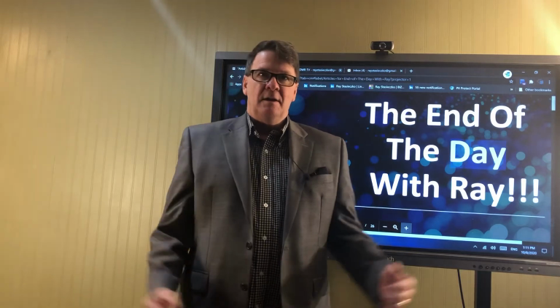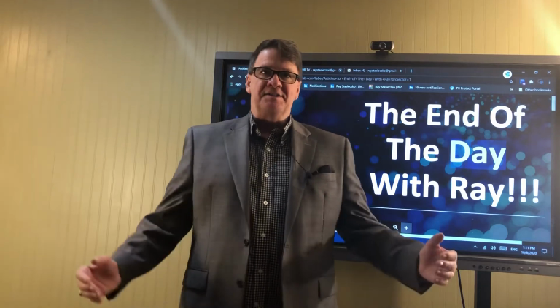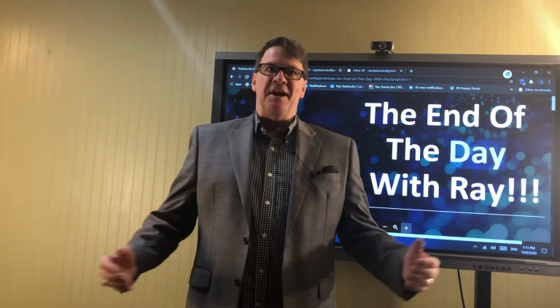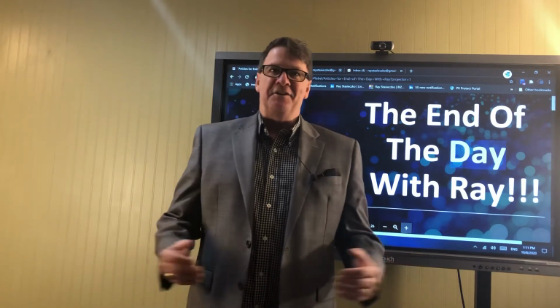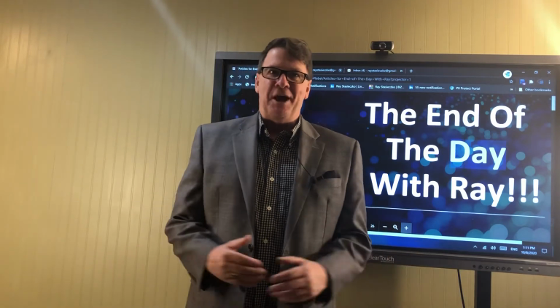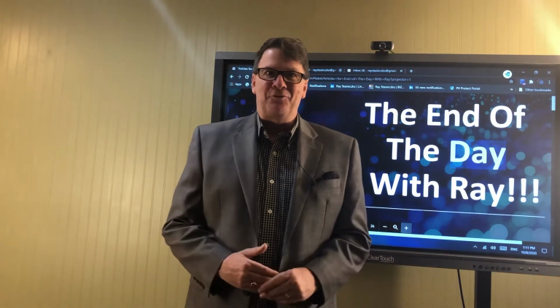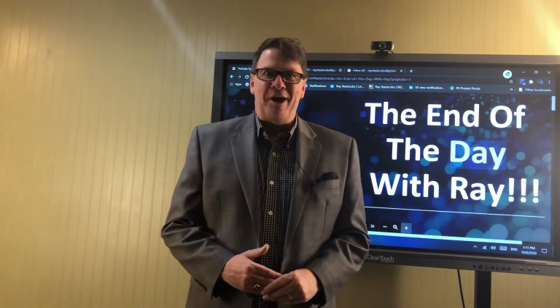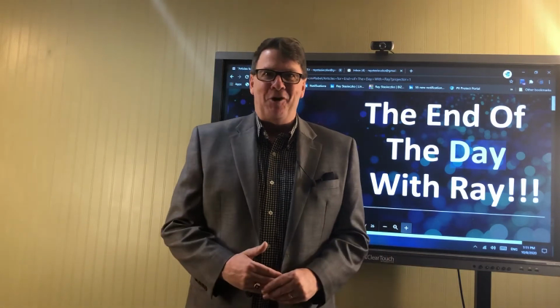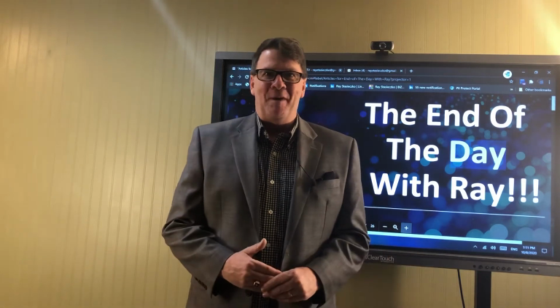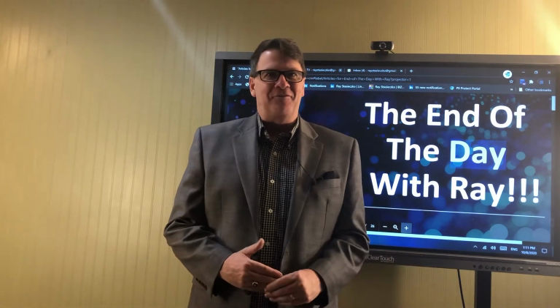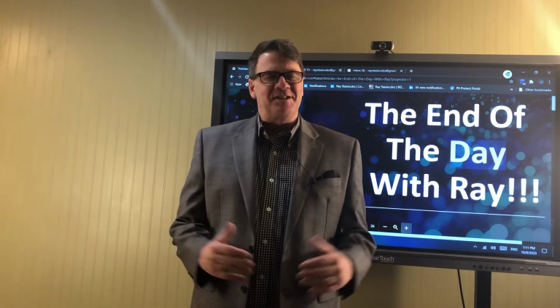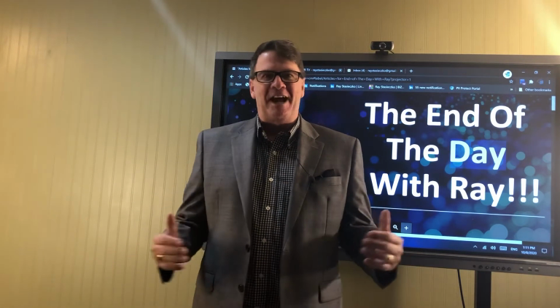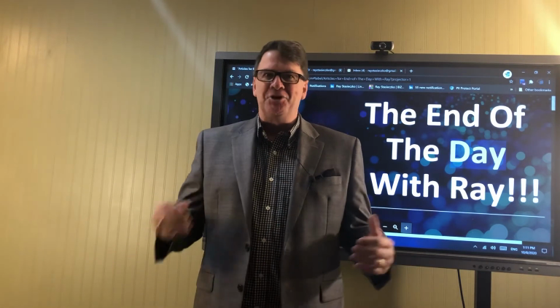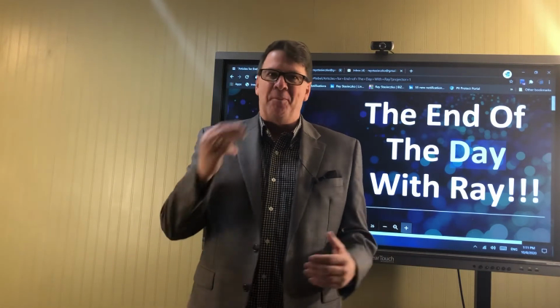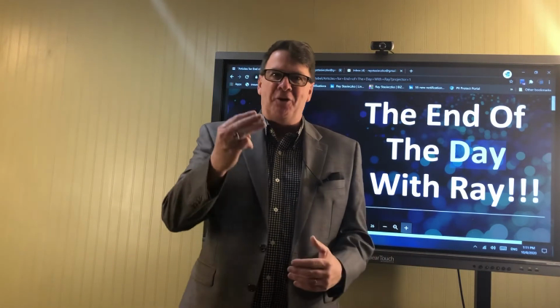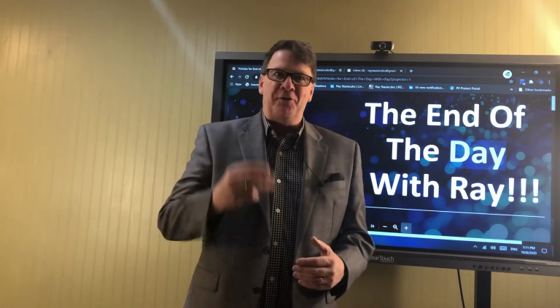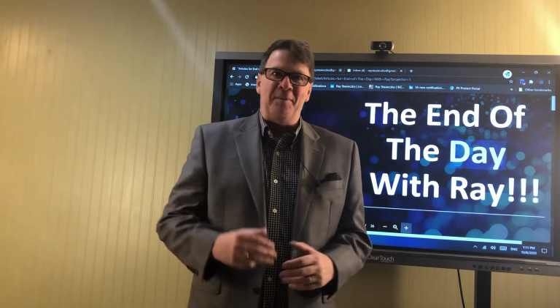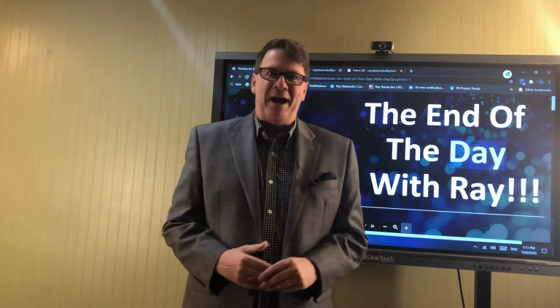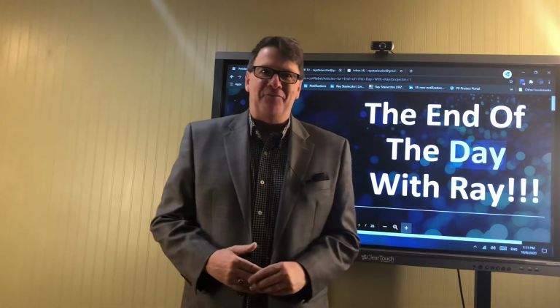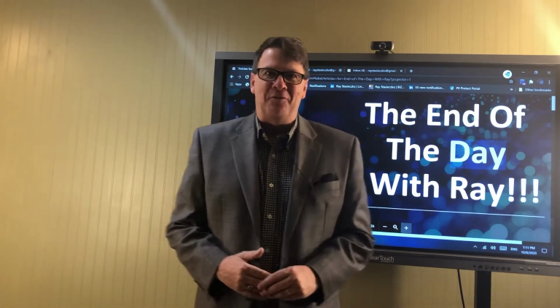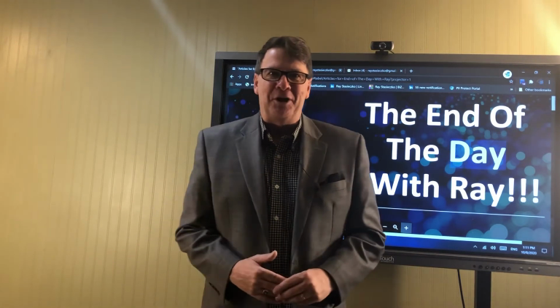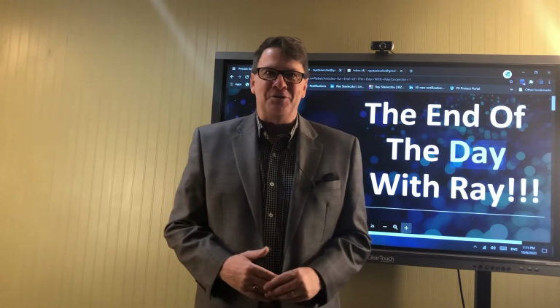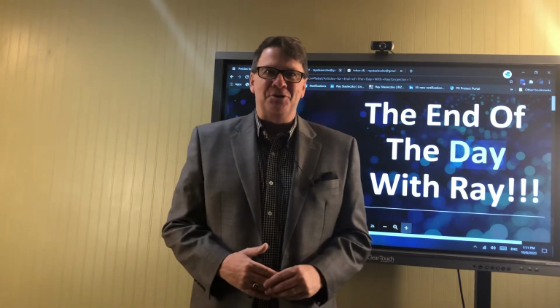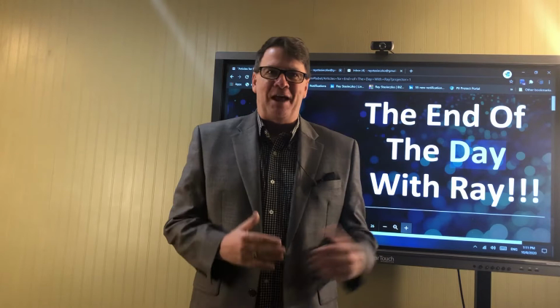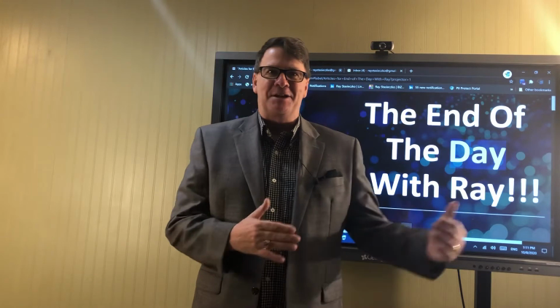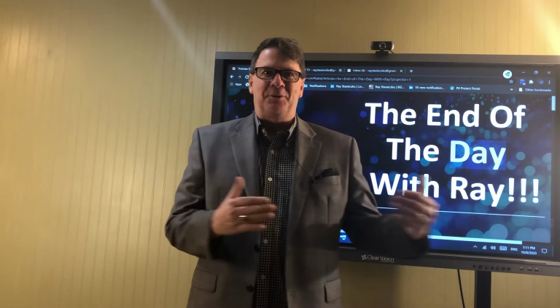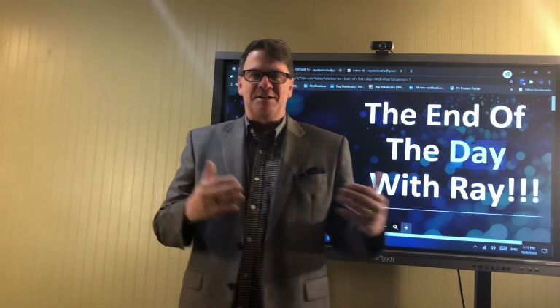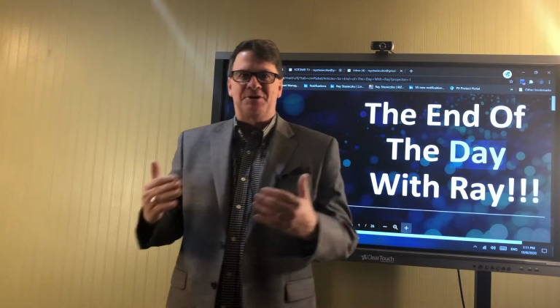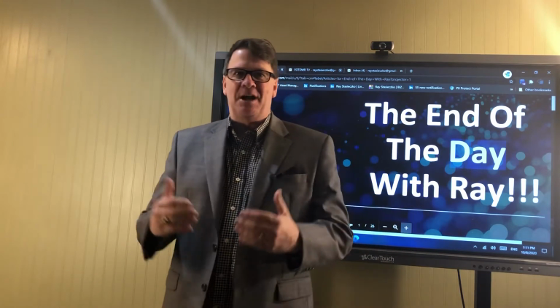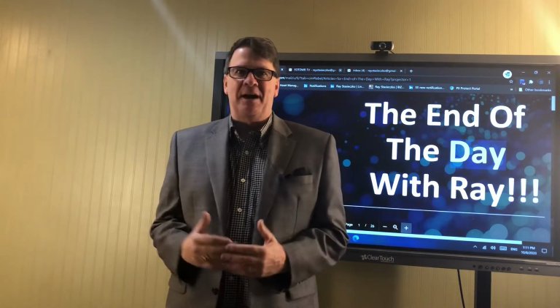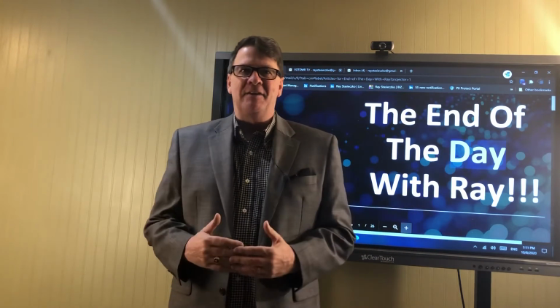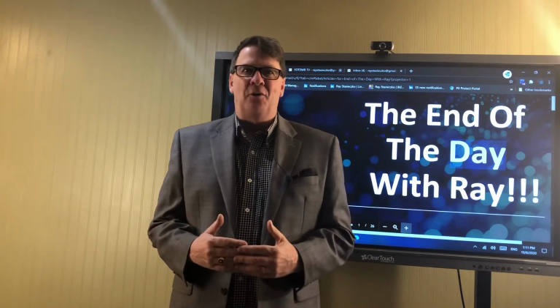It's the end of the day with Ray. Hello my friends. I got to do a part three of my A4 videos. You know the last couple days I've been talking about A4.